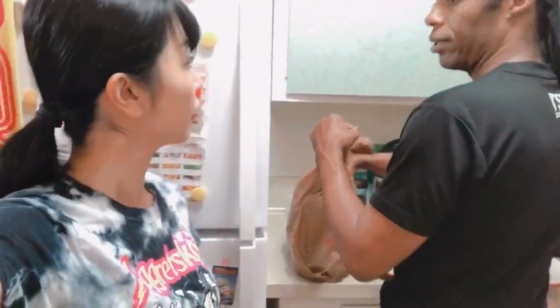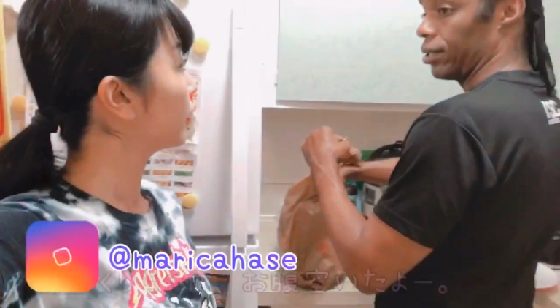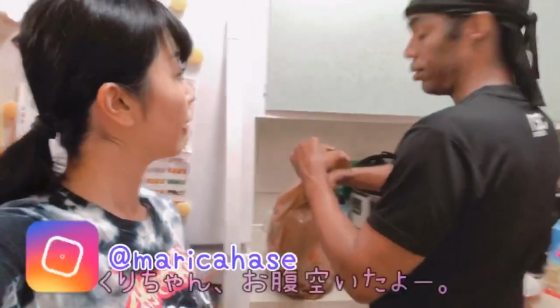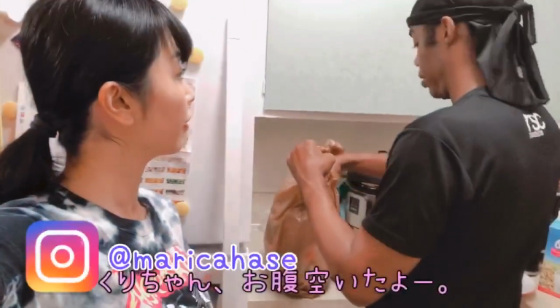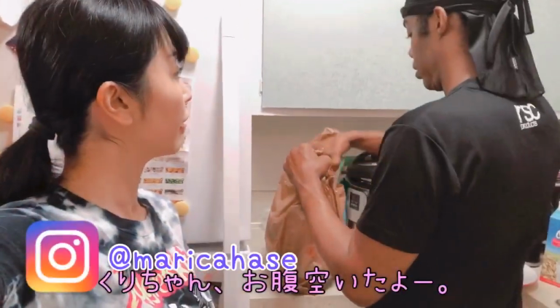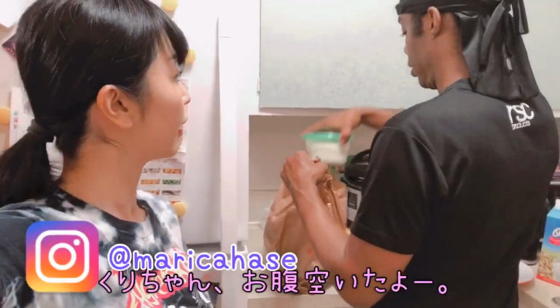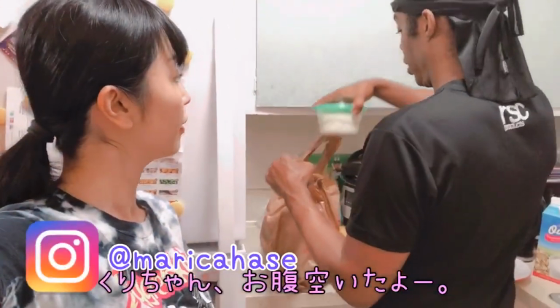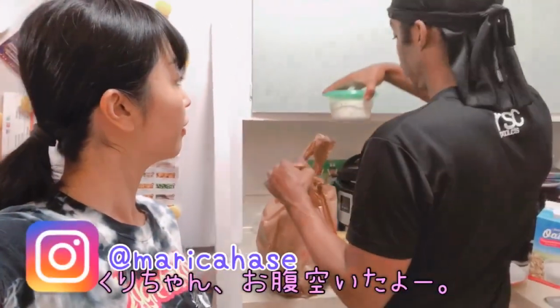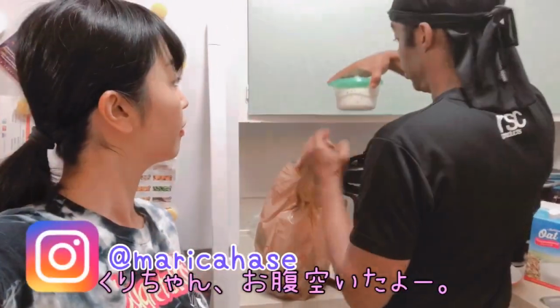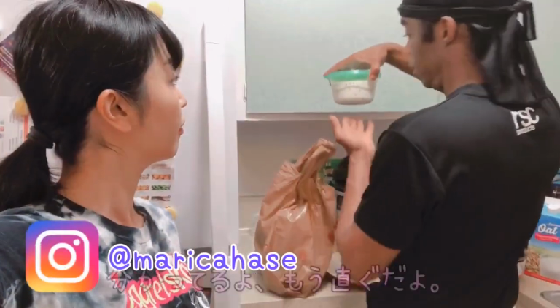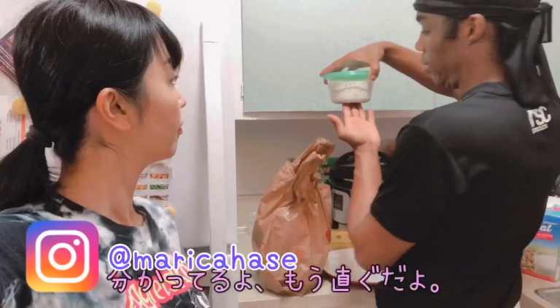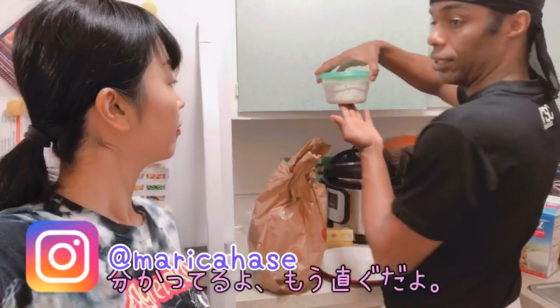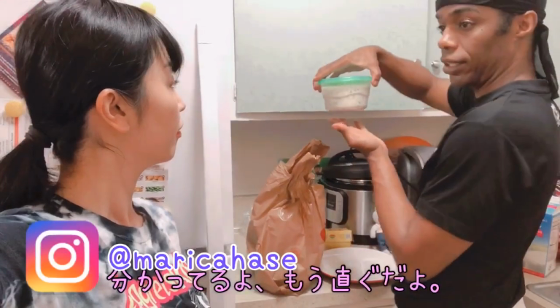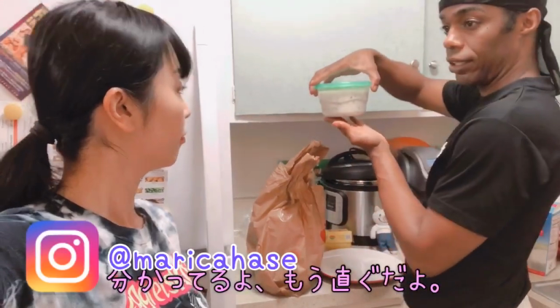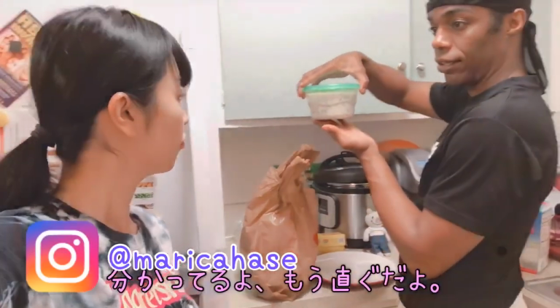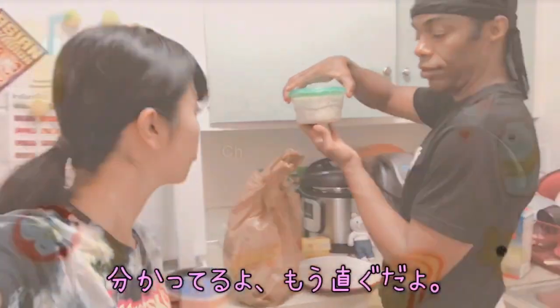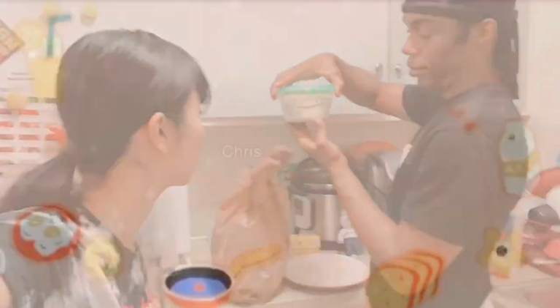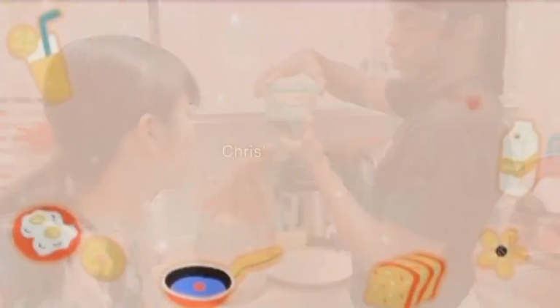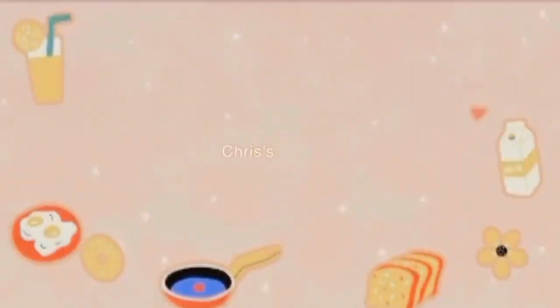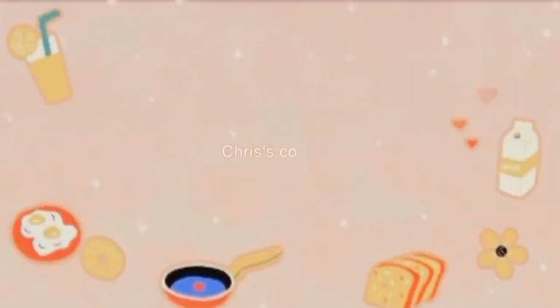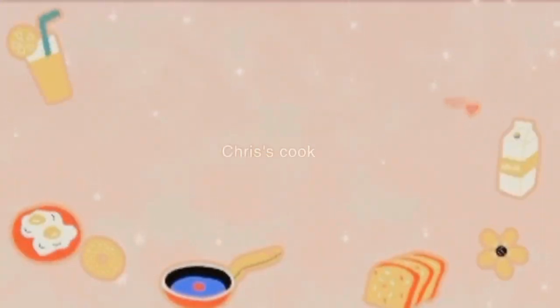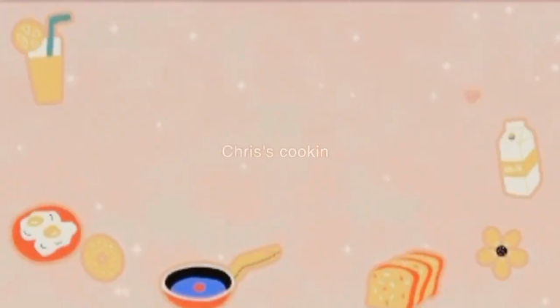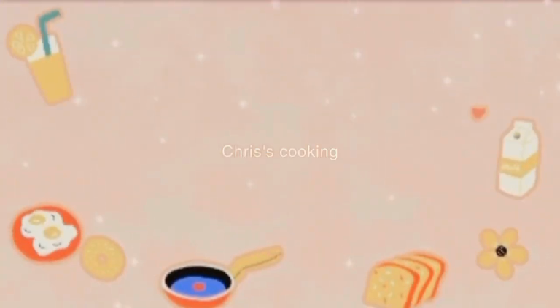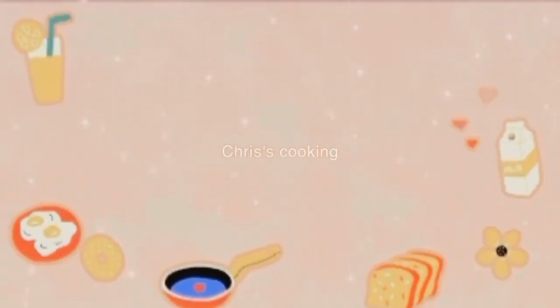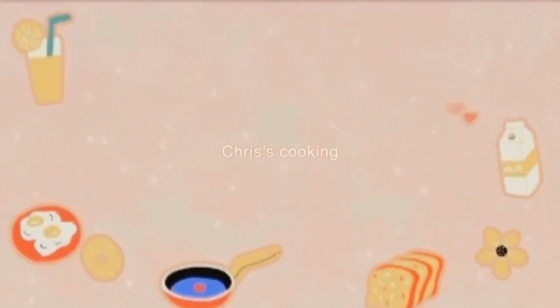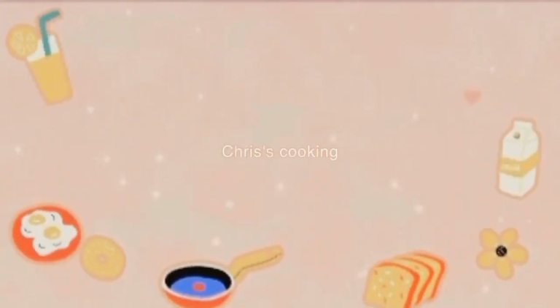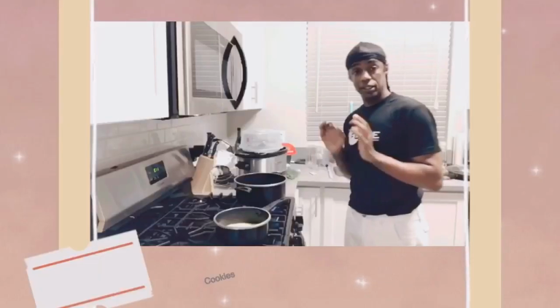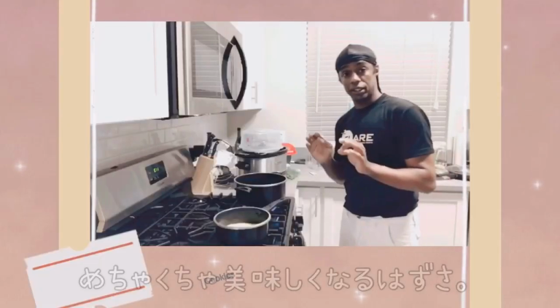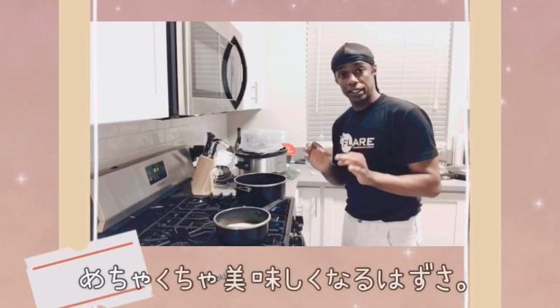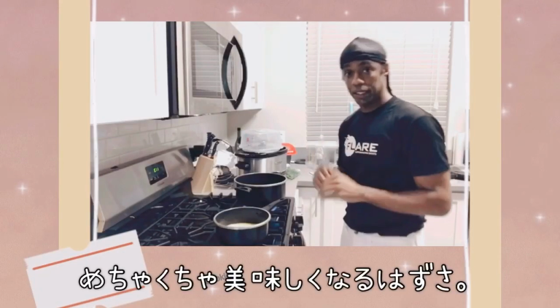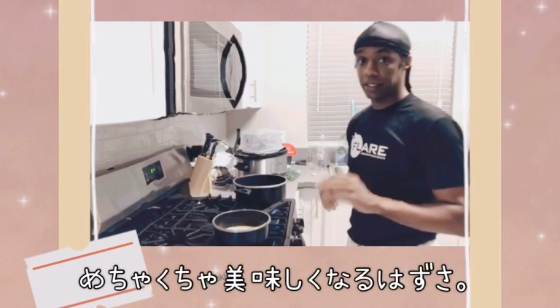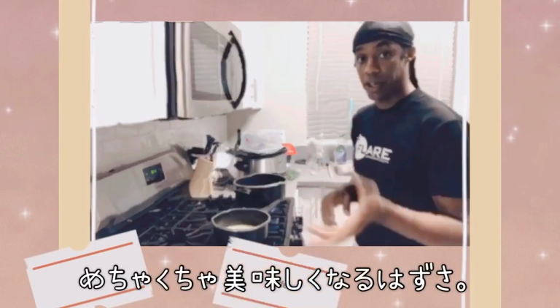Kui-chan, hungry. I know. Look. It's gonna taste delicious, I hope.